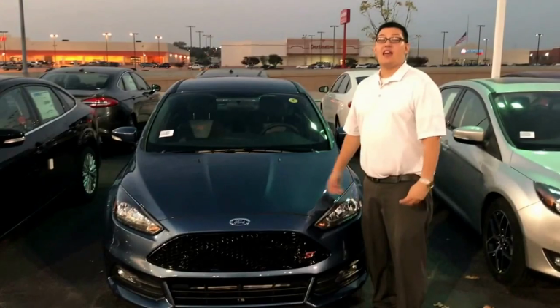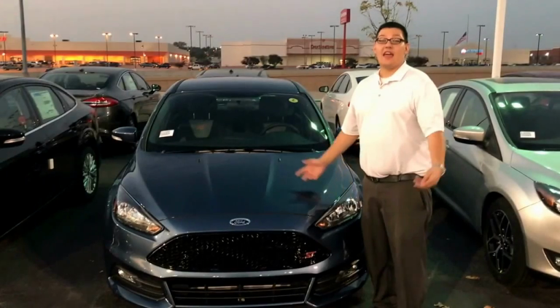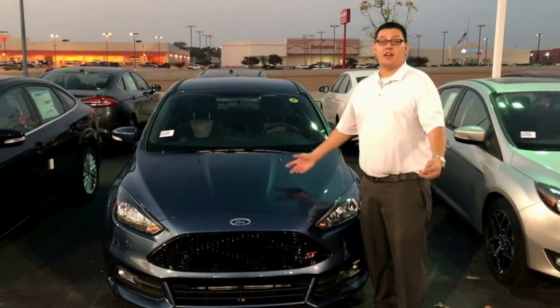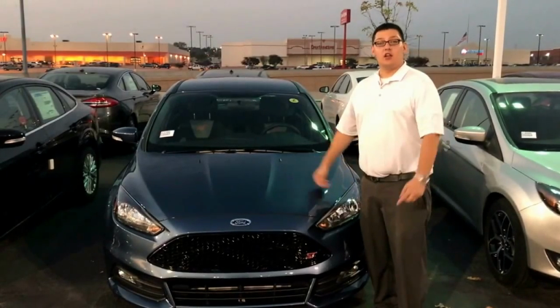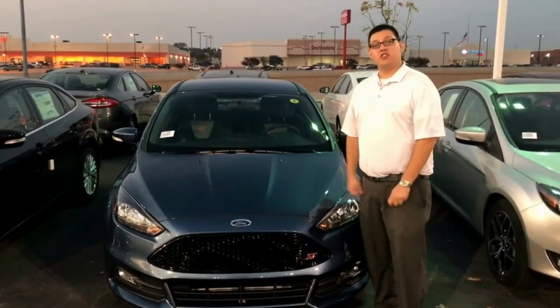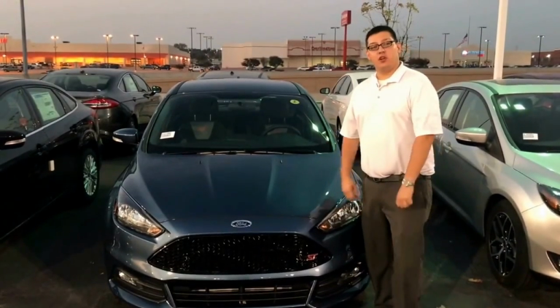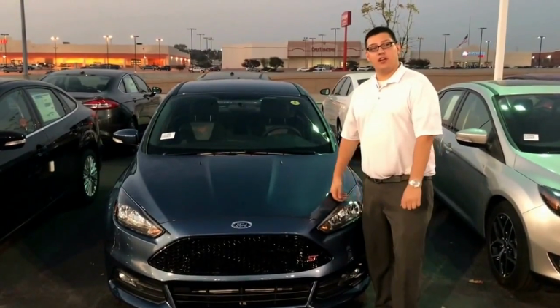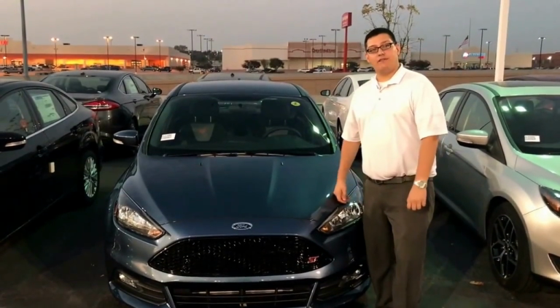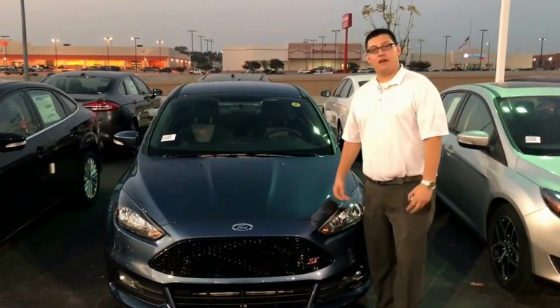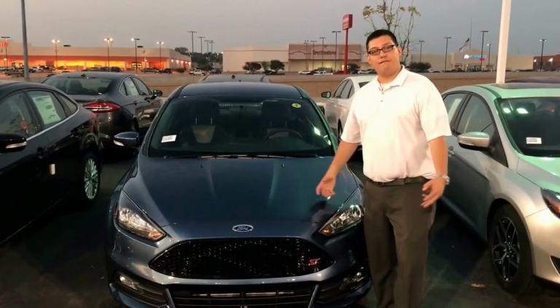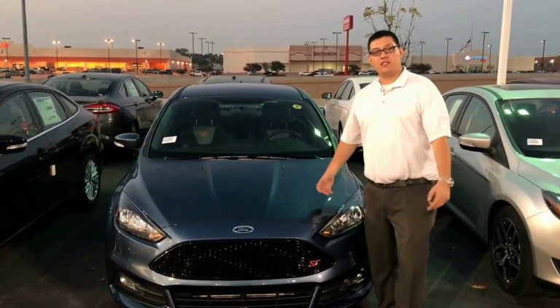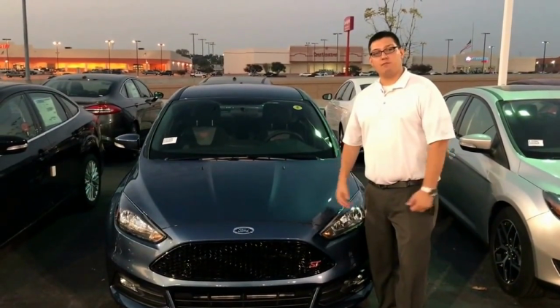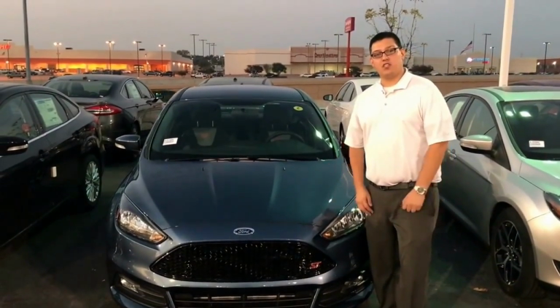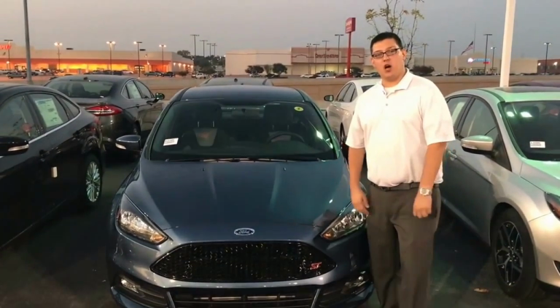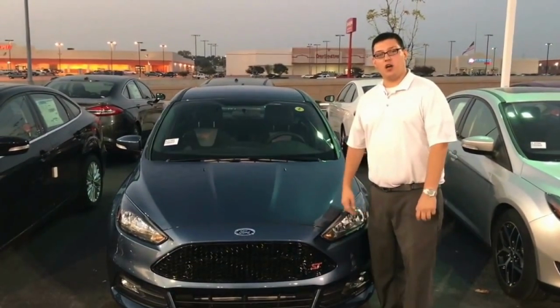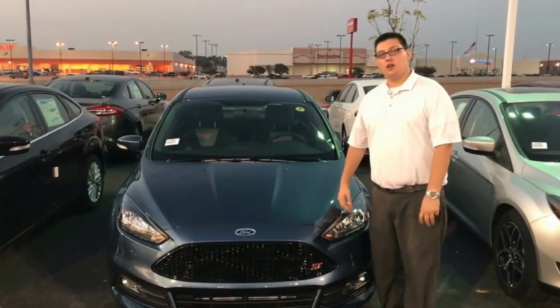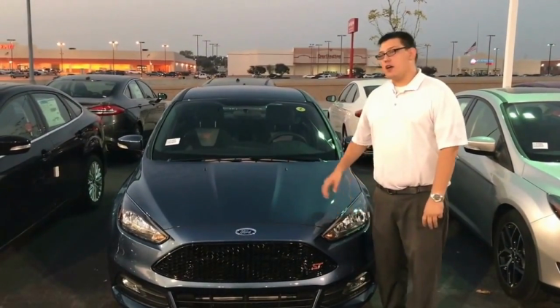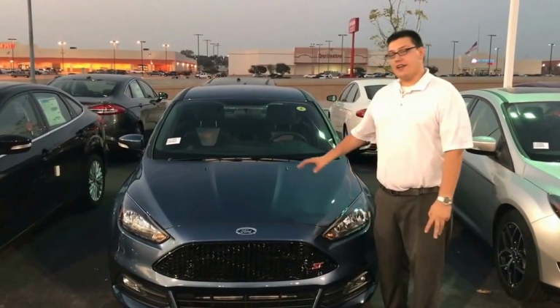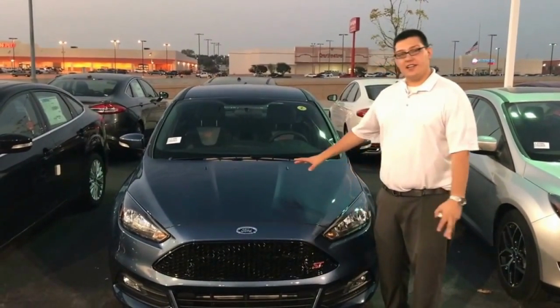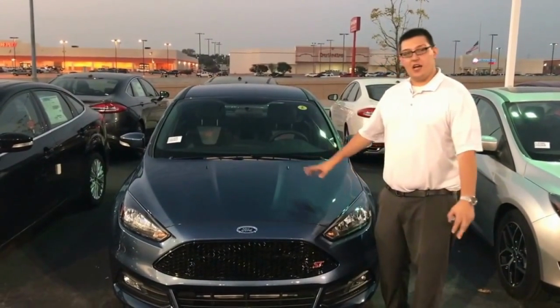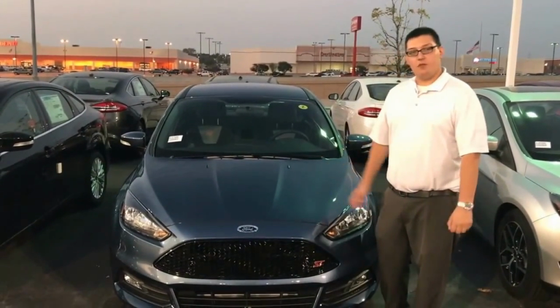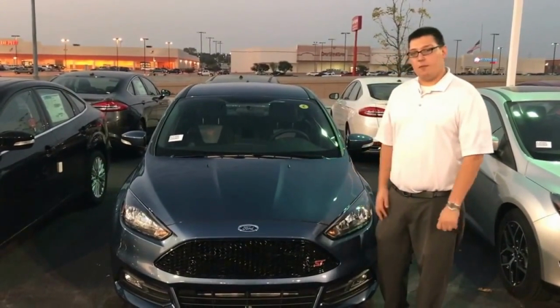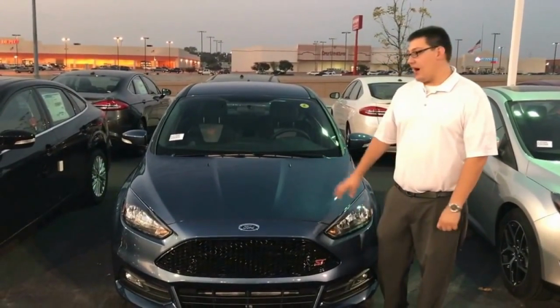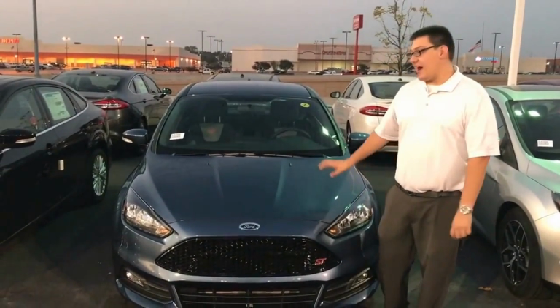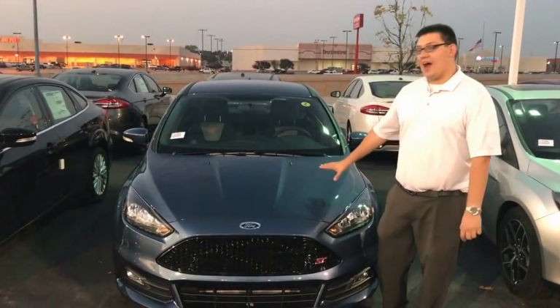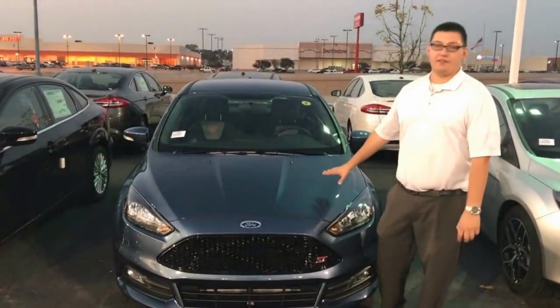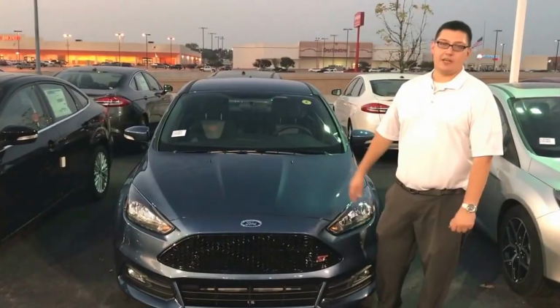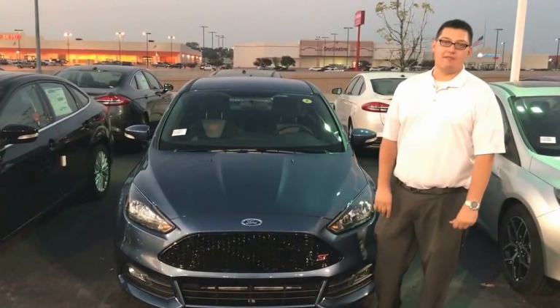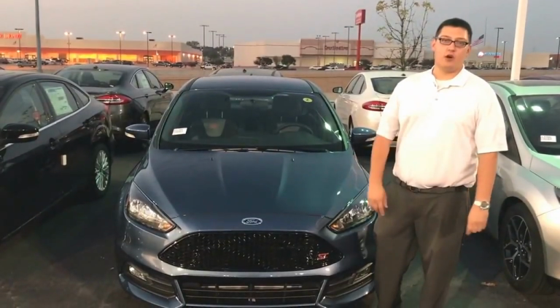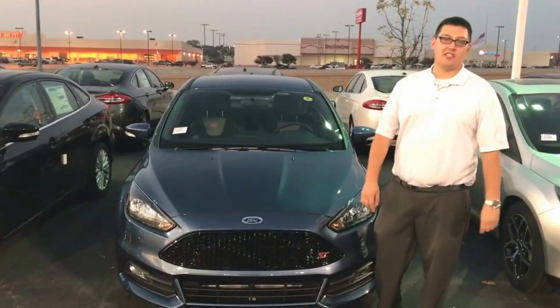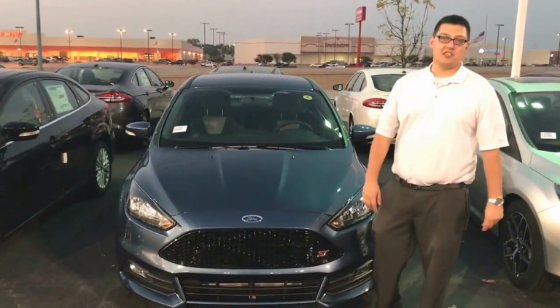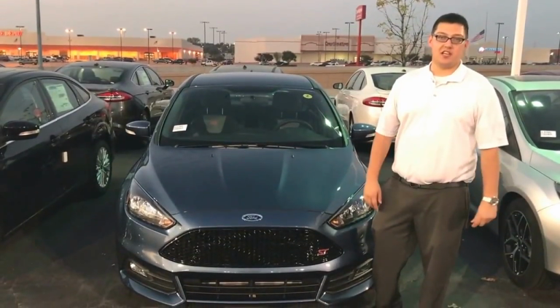In conclusion, if you're looking for a fun sports car and need to carry a few people, I'd highly recommend the Focus ST.